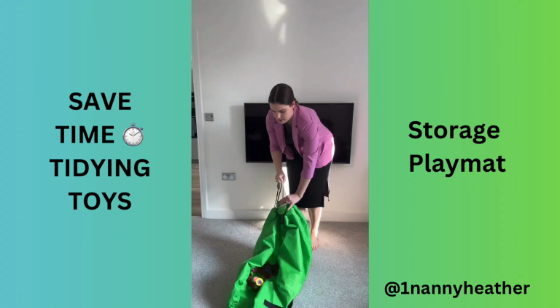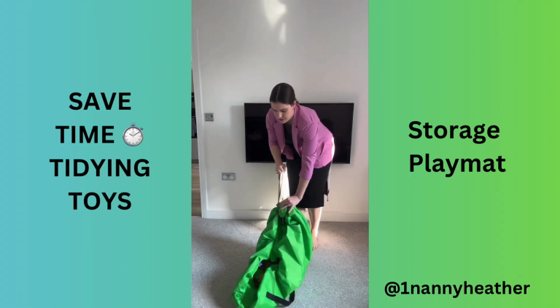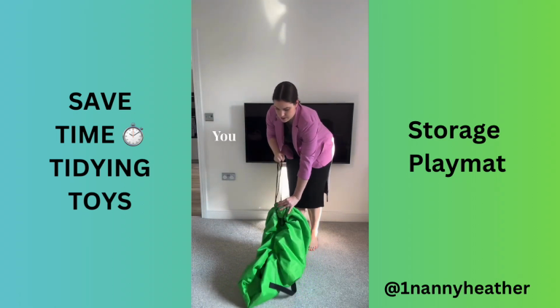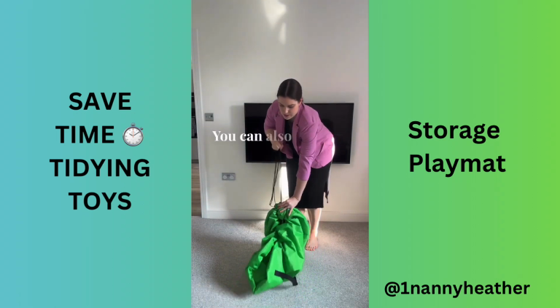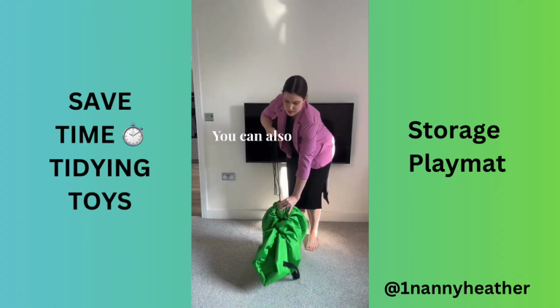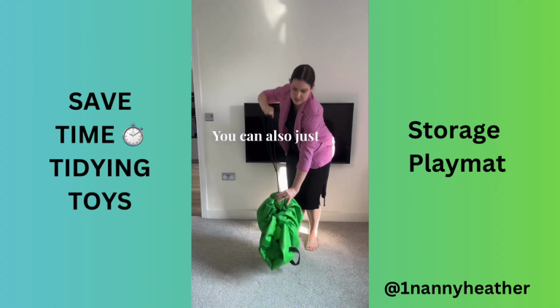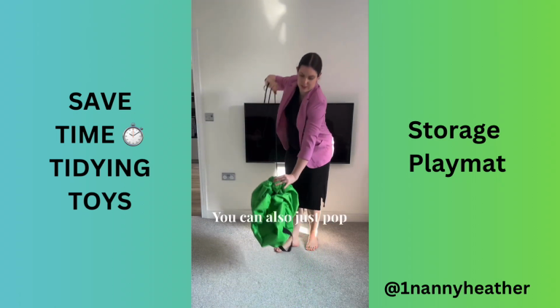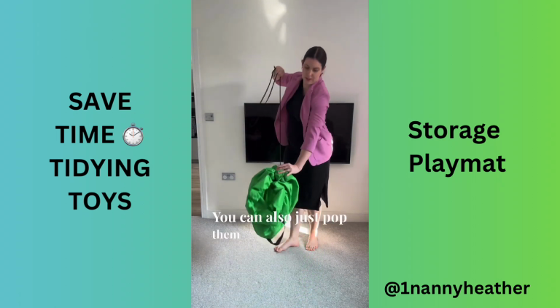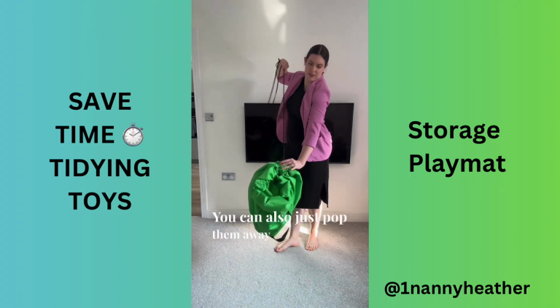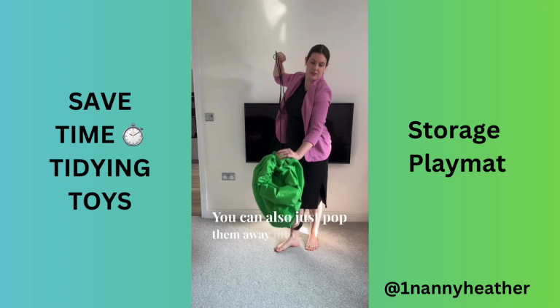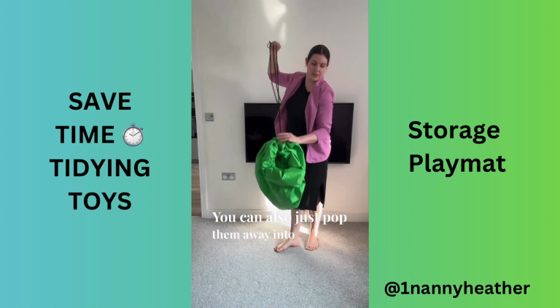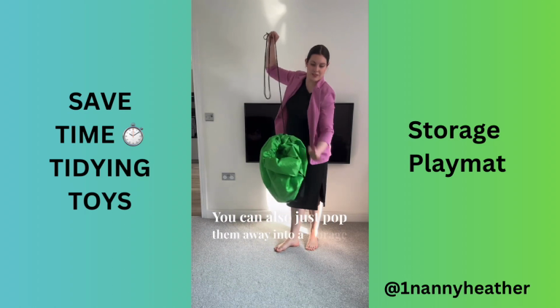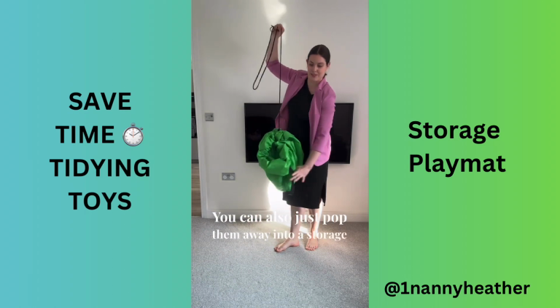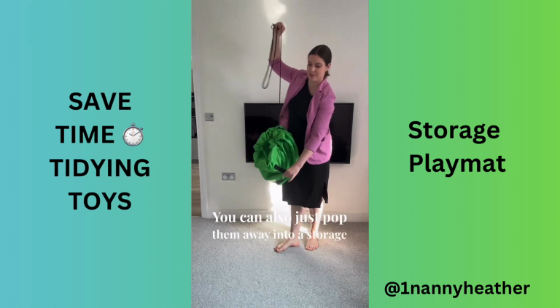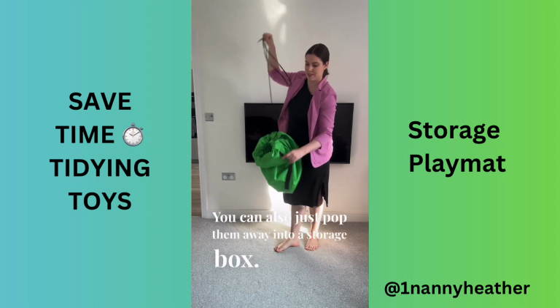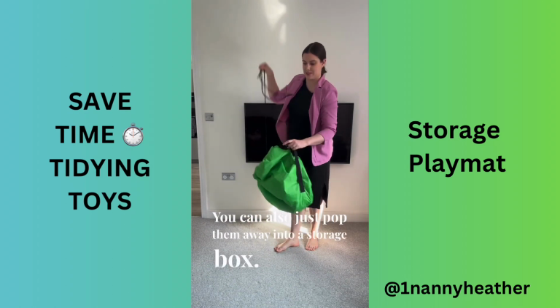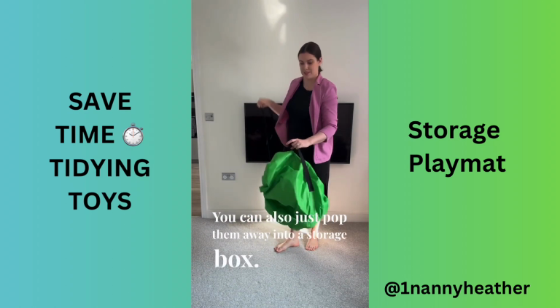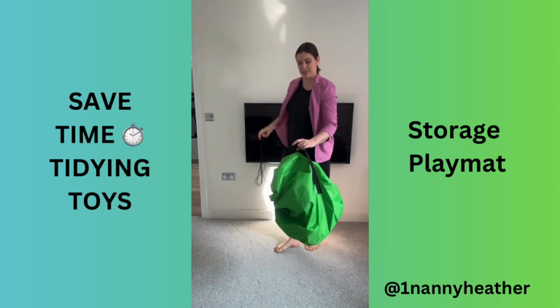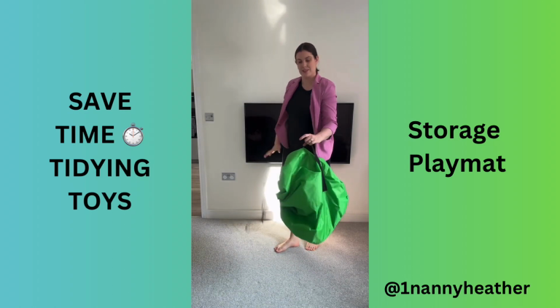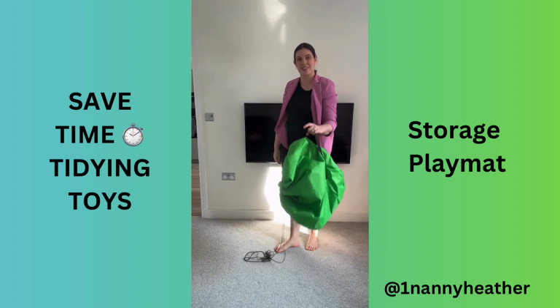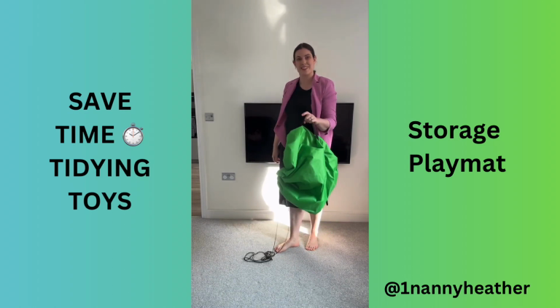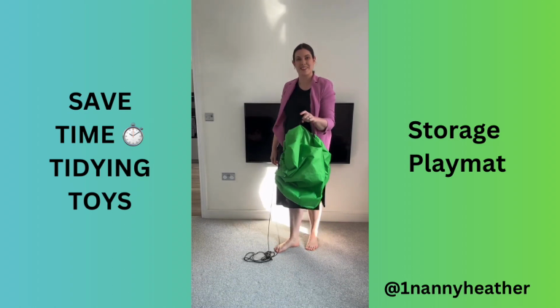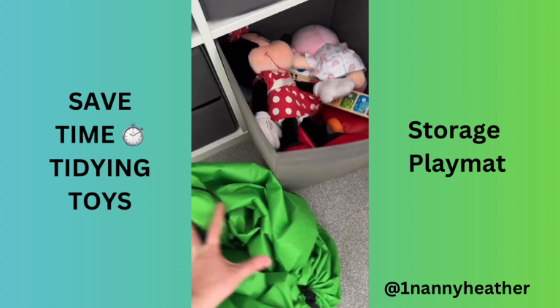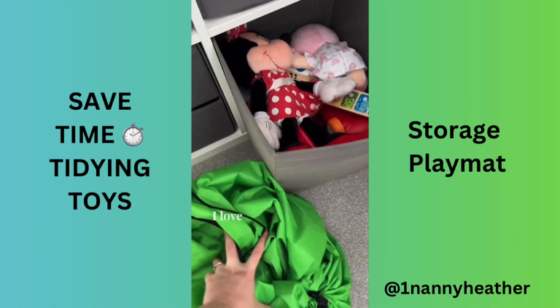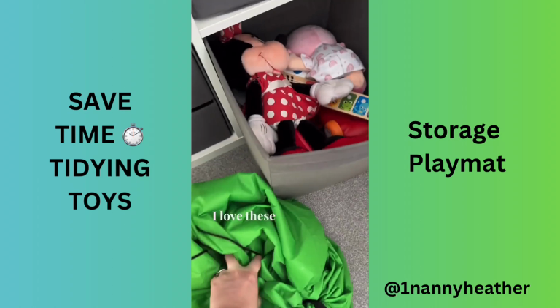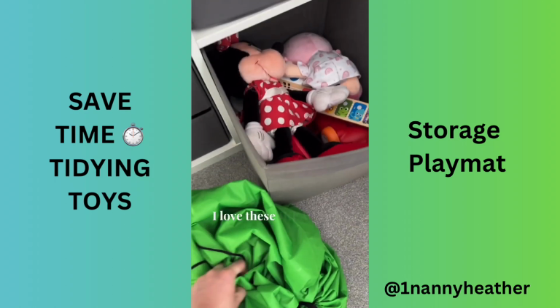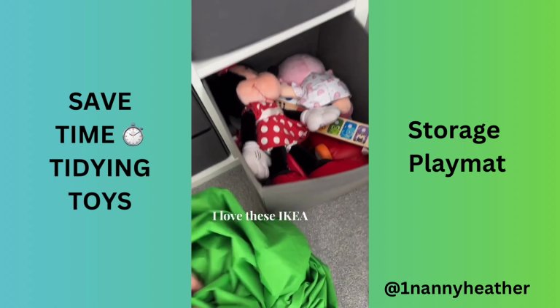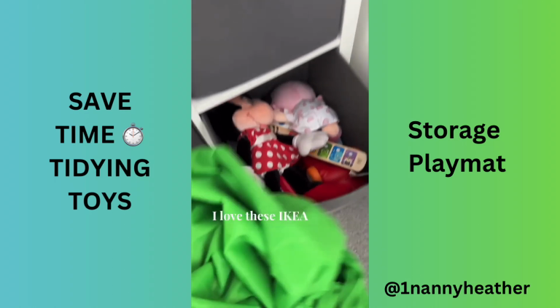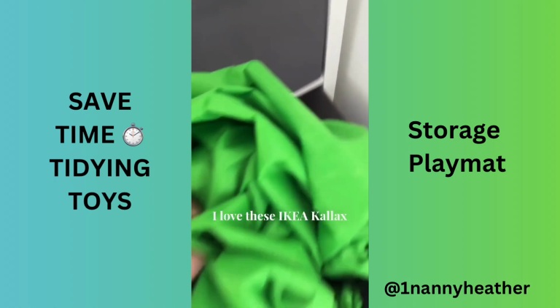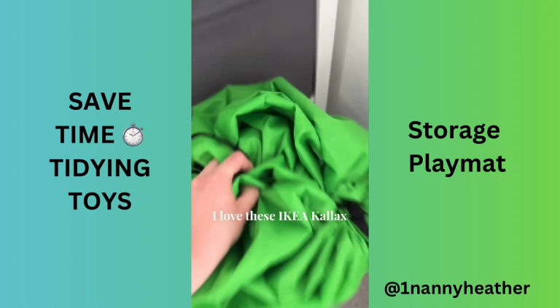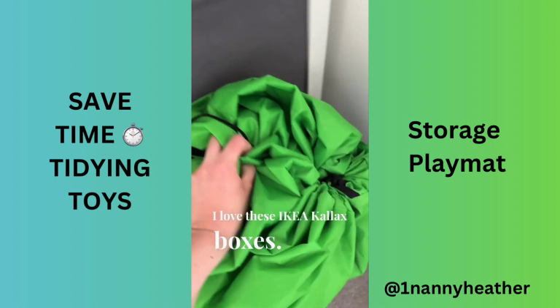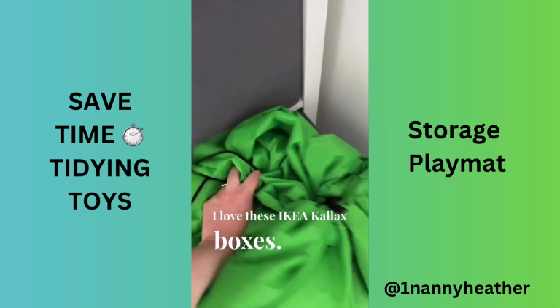You can also just pop them away into a storage box. I love these IKEA Kallax boxes.